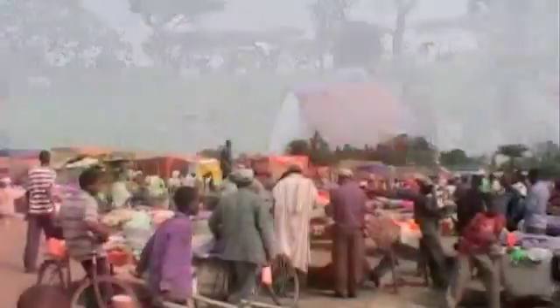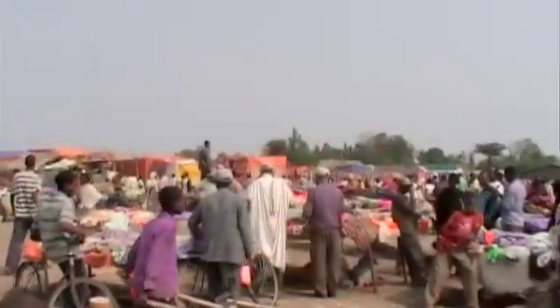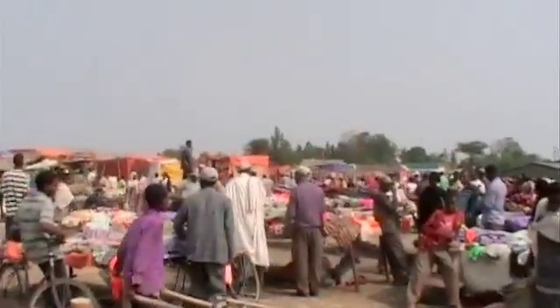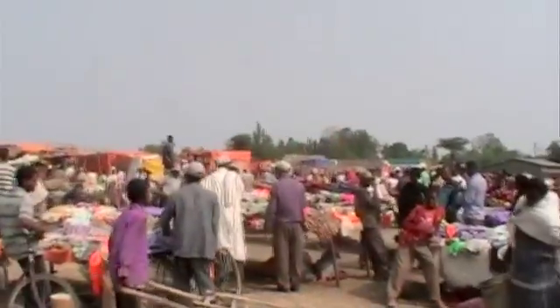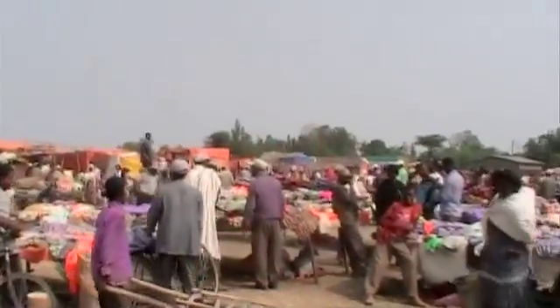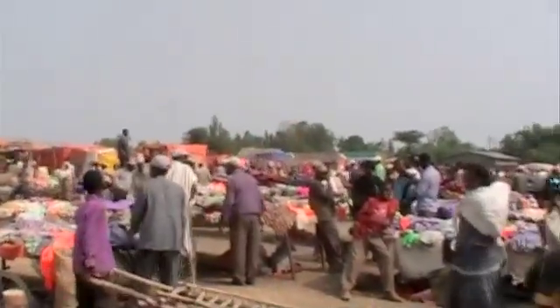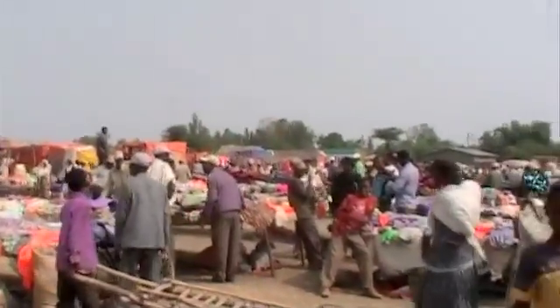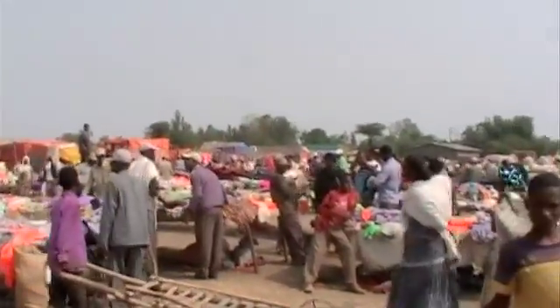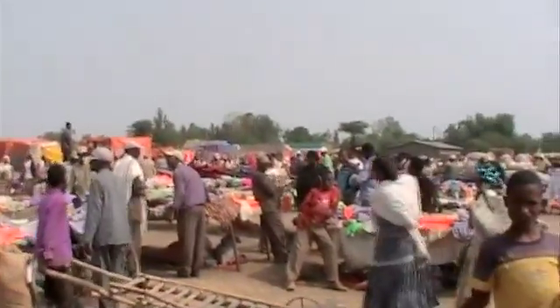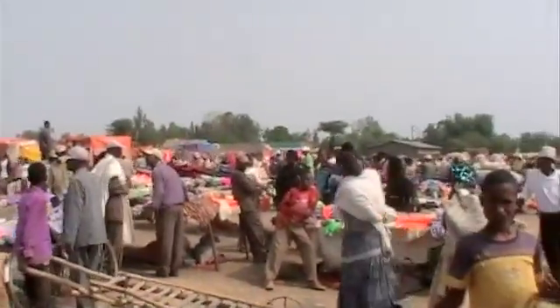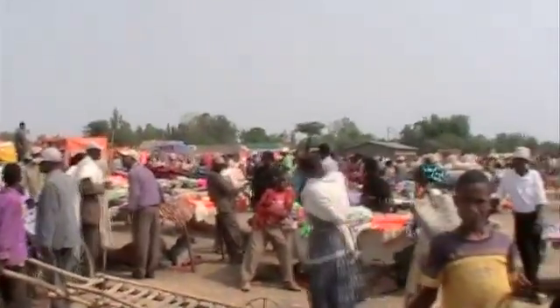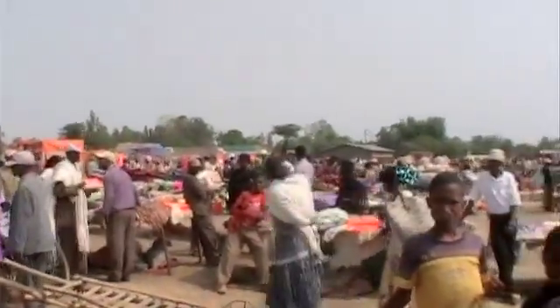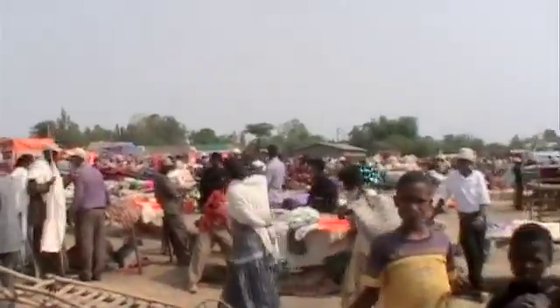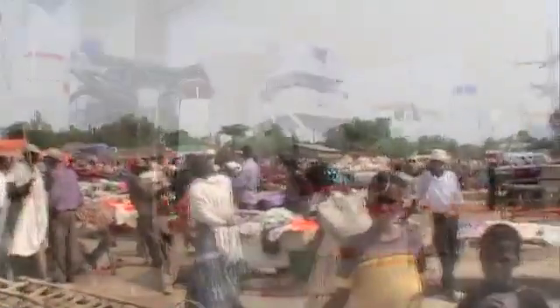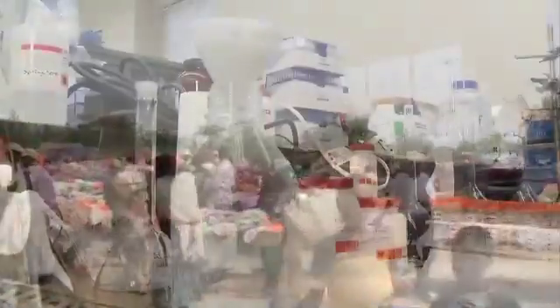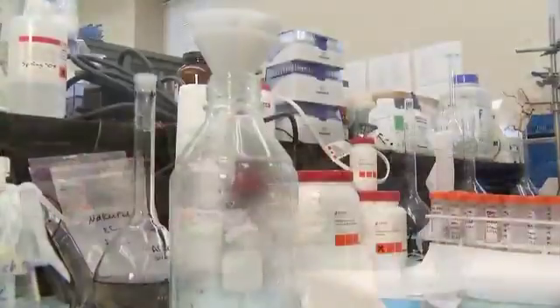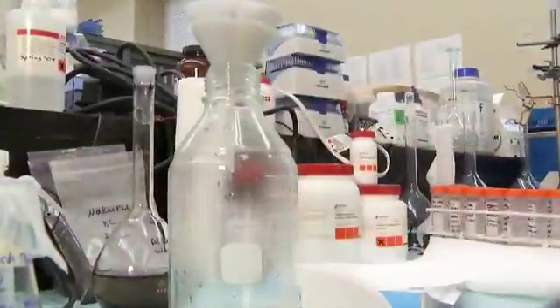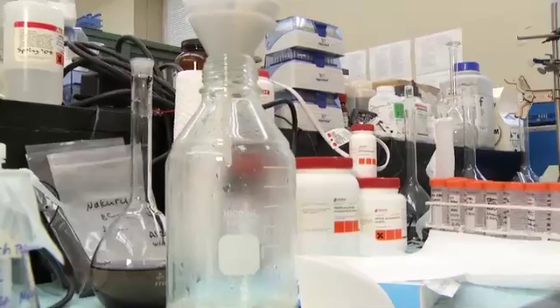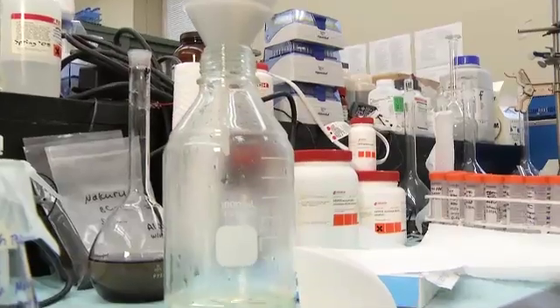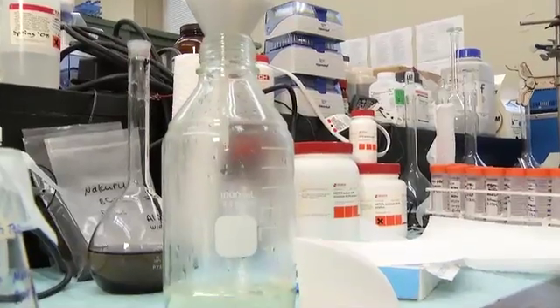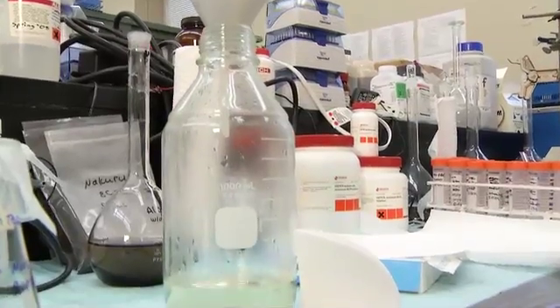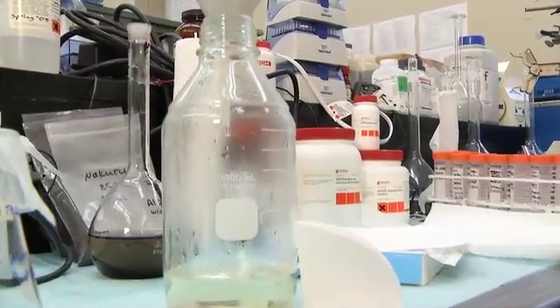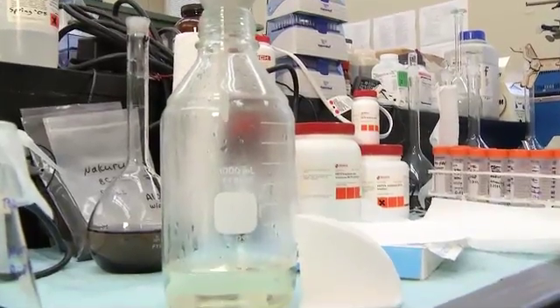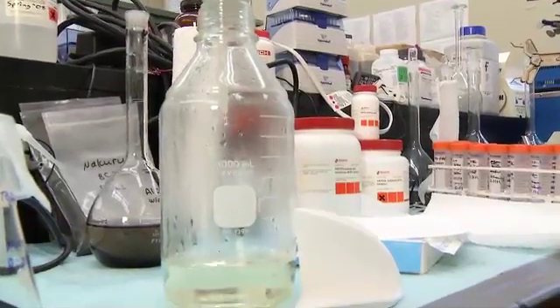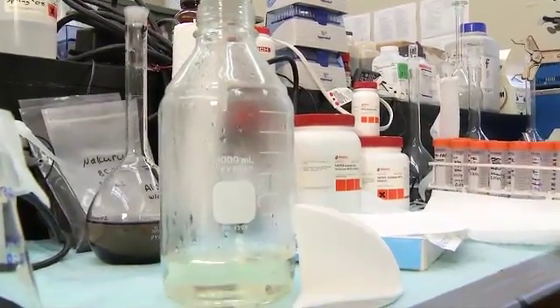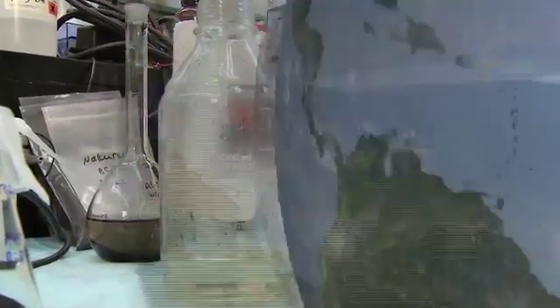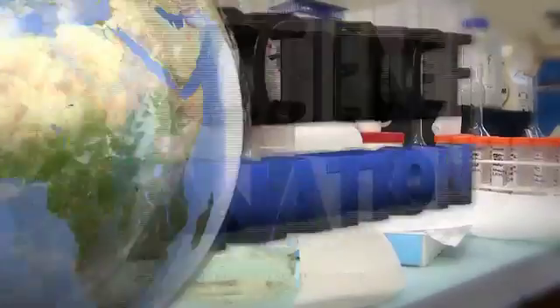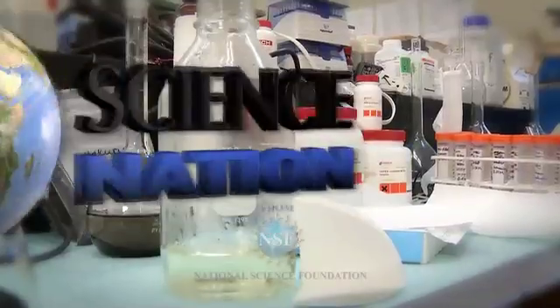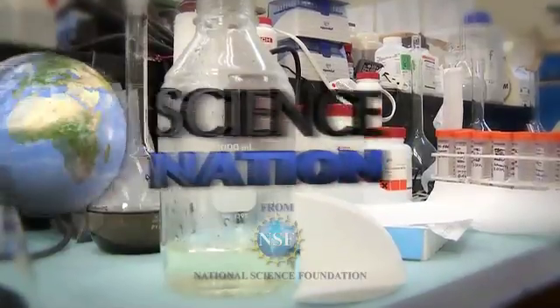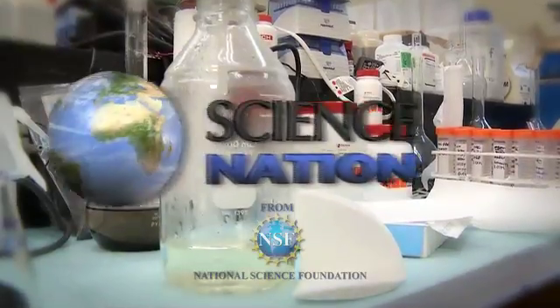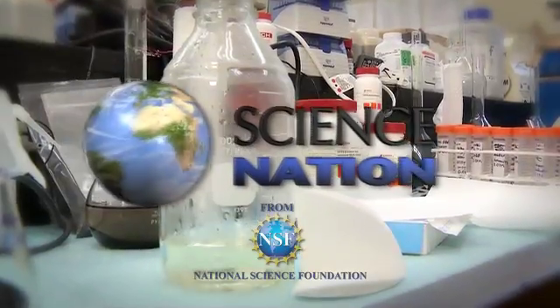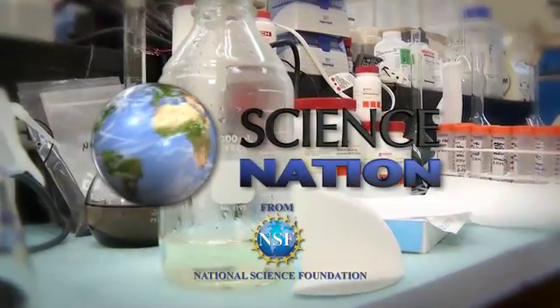MILES O'BRIEN: Science and local entrepreneurship coming together to make affordable, safe water available to millions. What a clean, clear idea. For Science Nation, I'm Miles O'Brien.